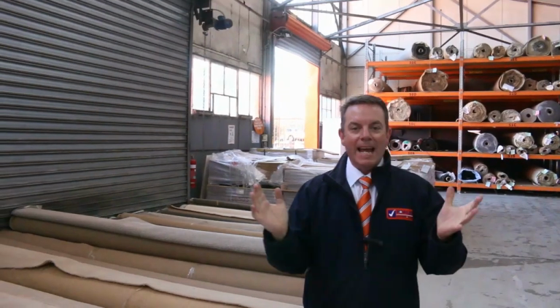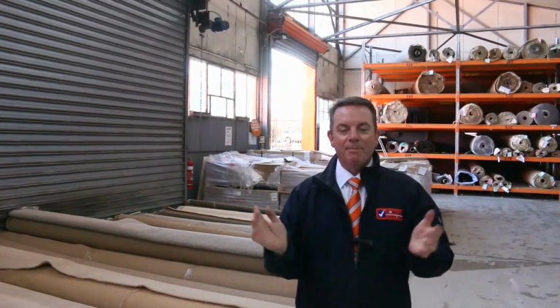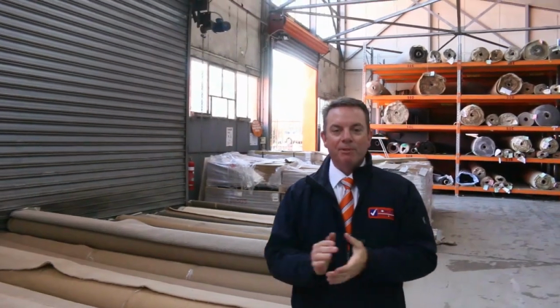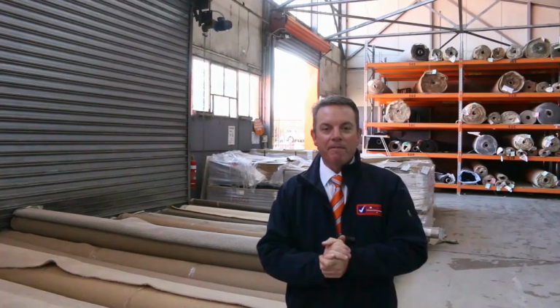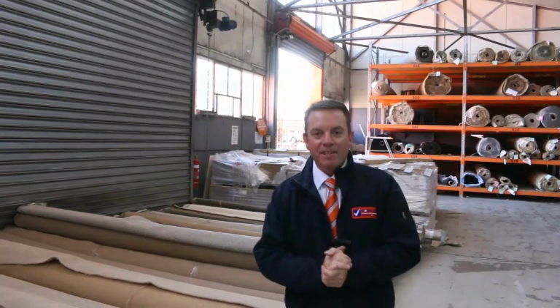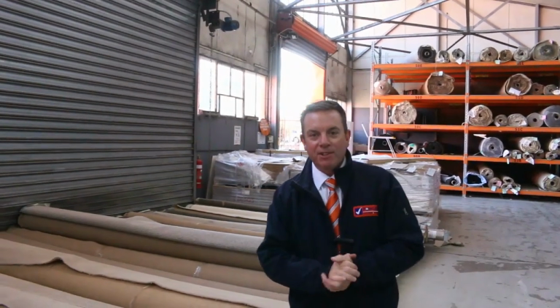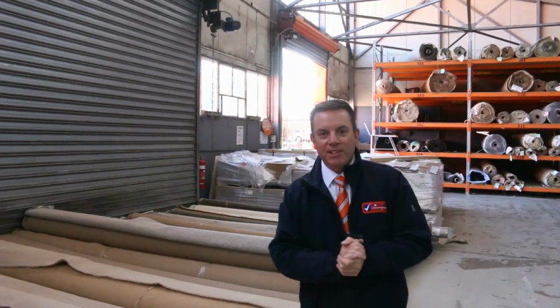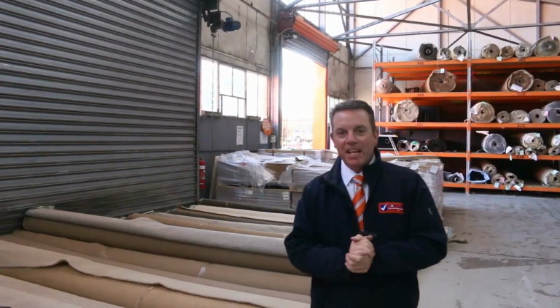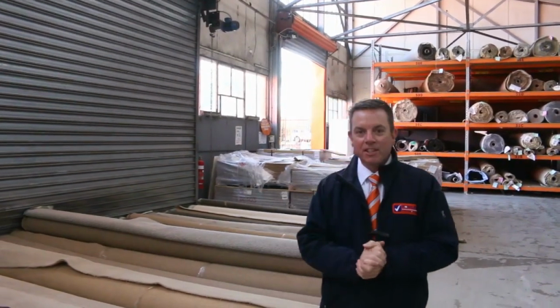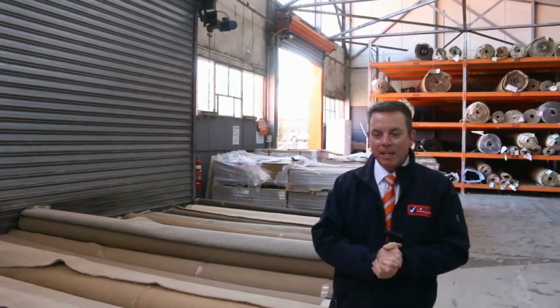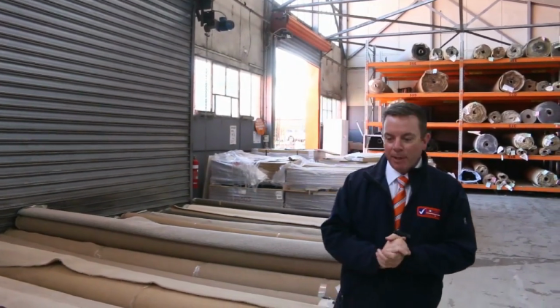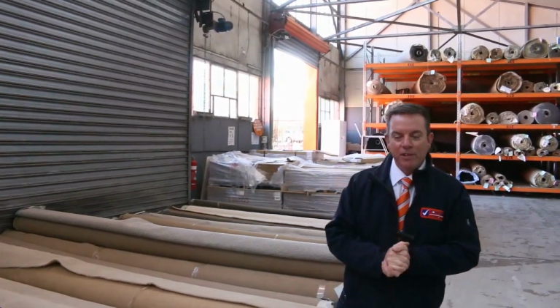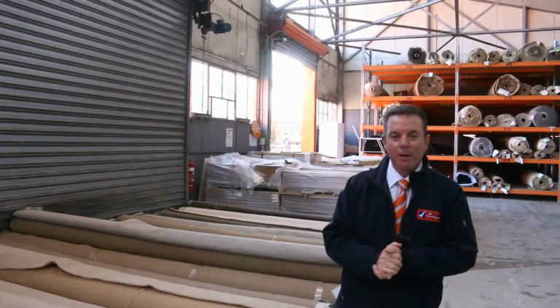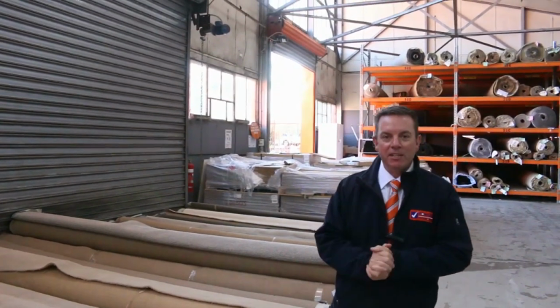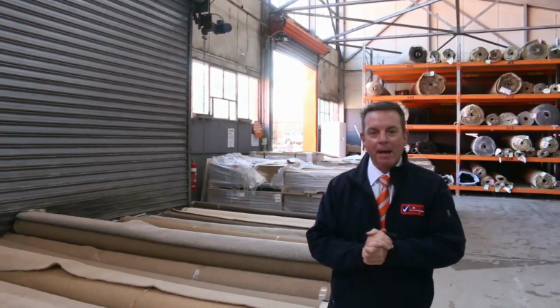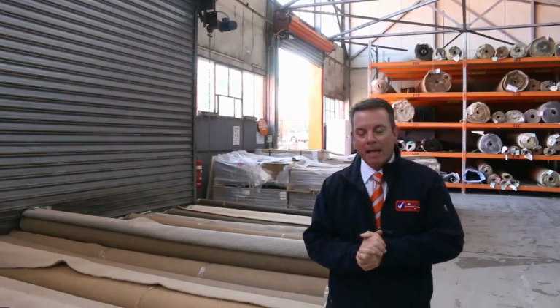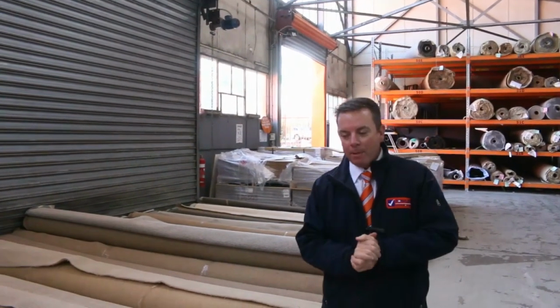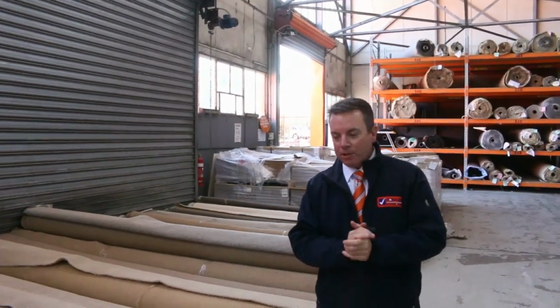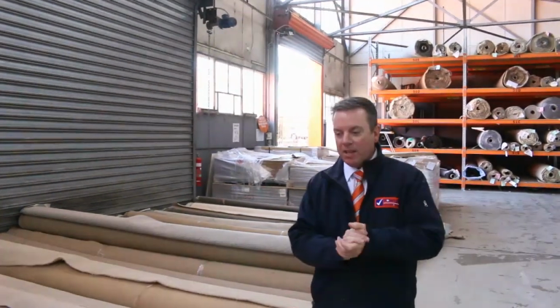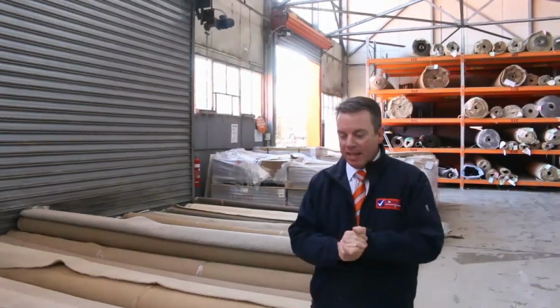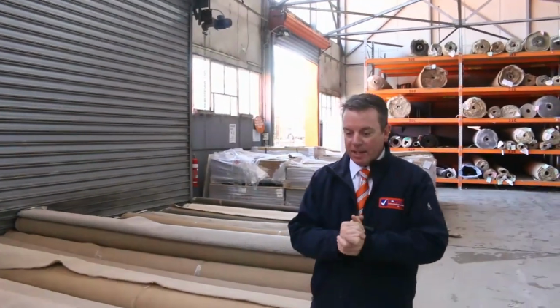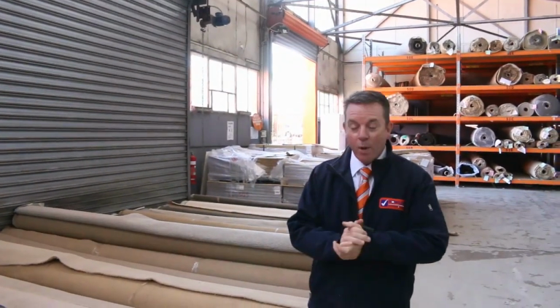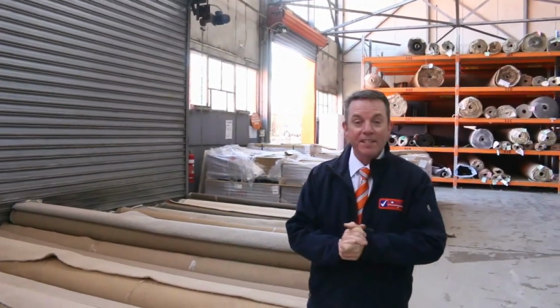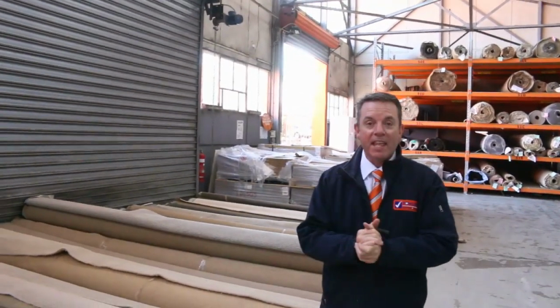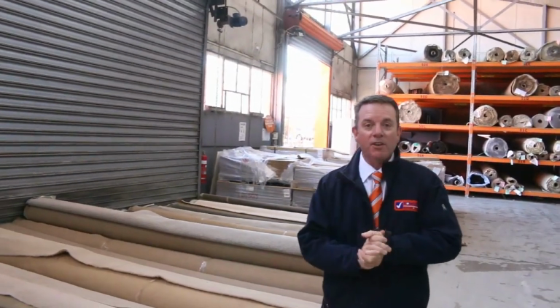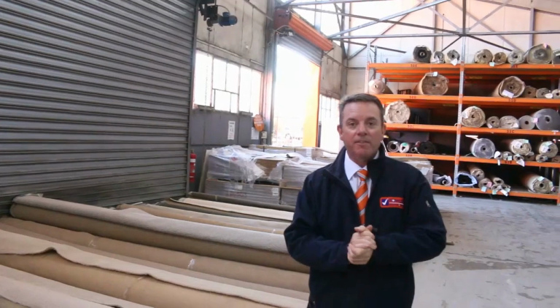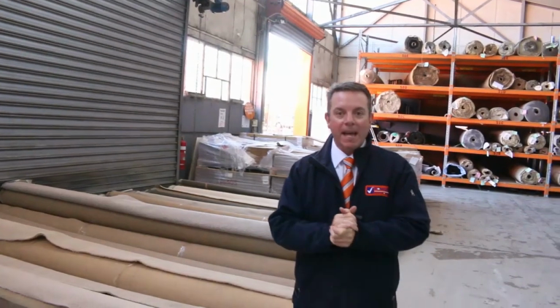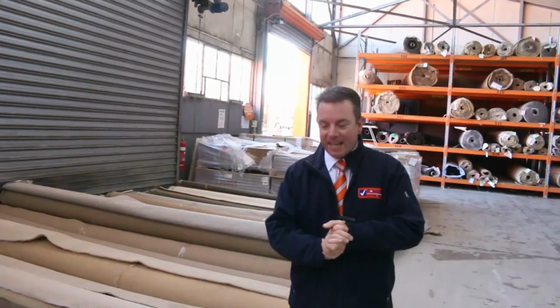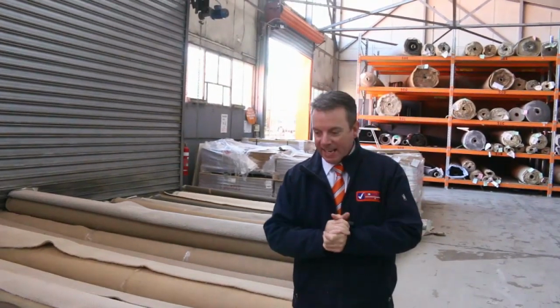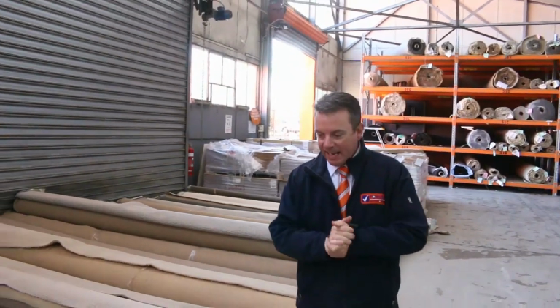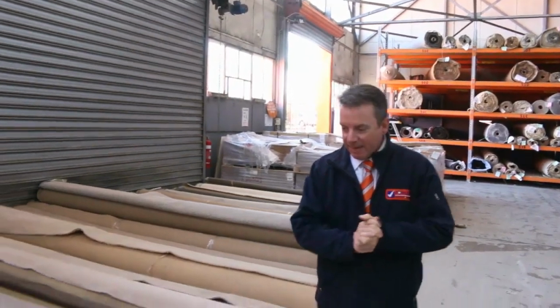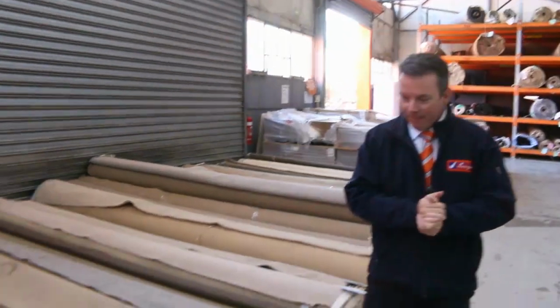G'day, I'm John from Fowles Auction Sales. I'm here to preview tomorrow's carpet auction — that's Wednesday the 9th of May at 10 a.m.